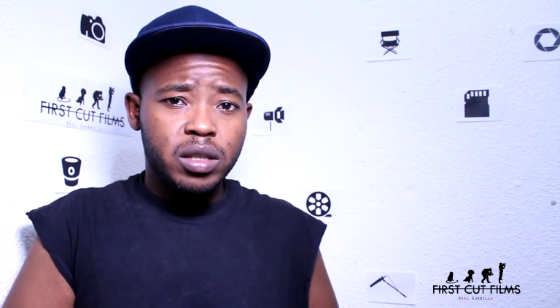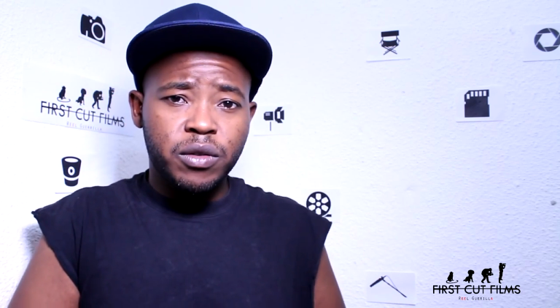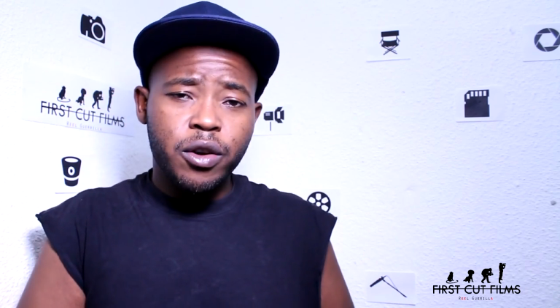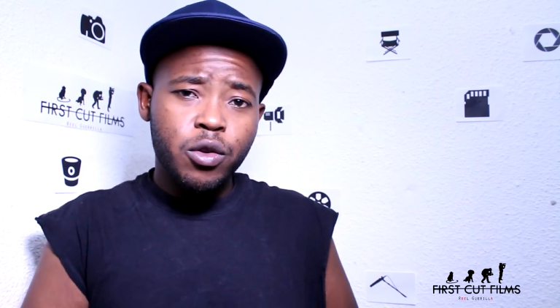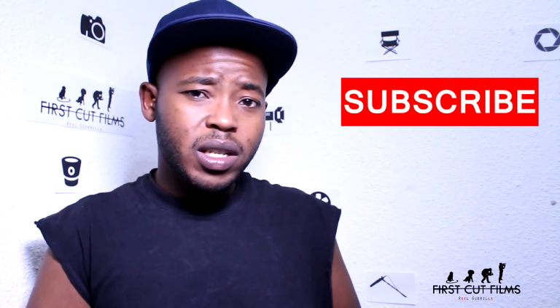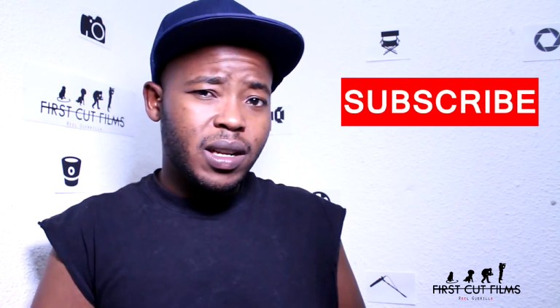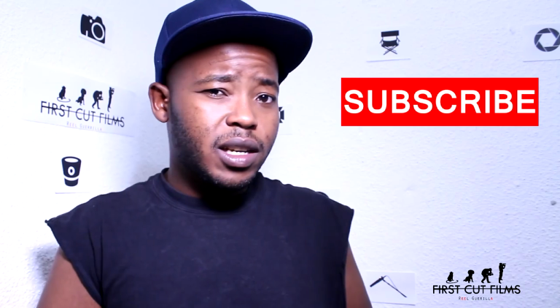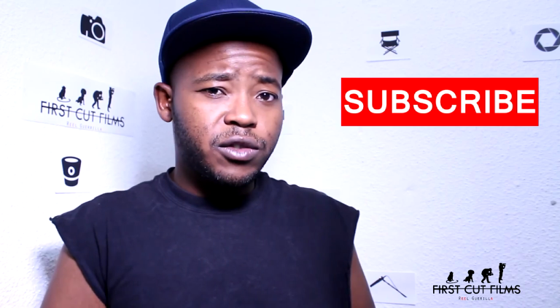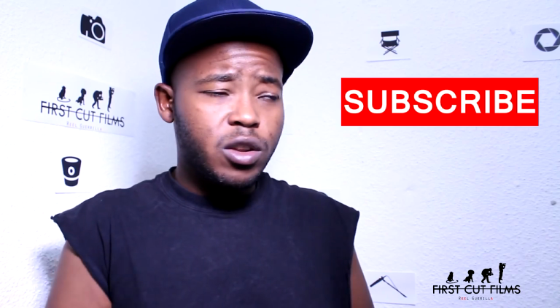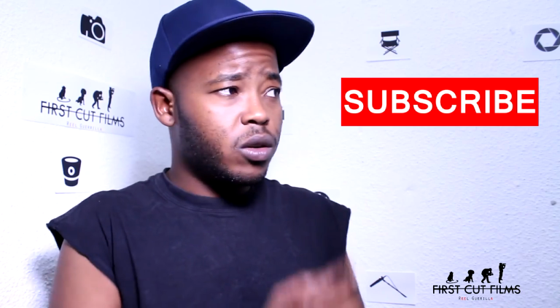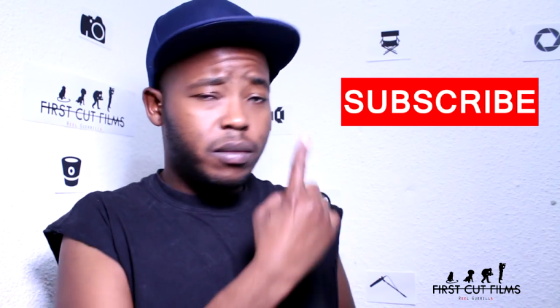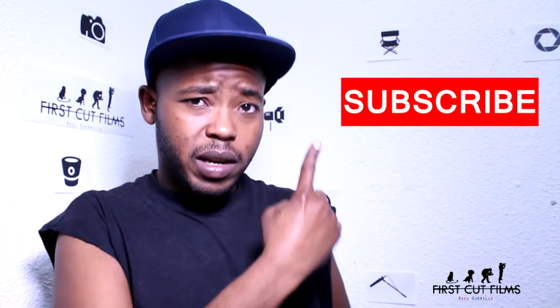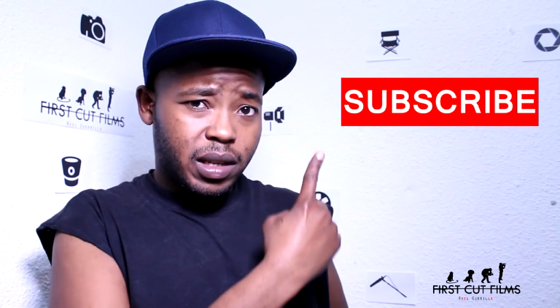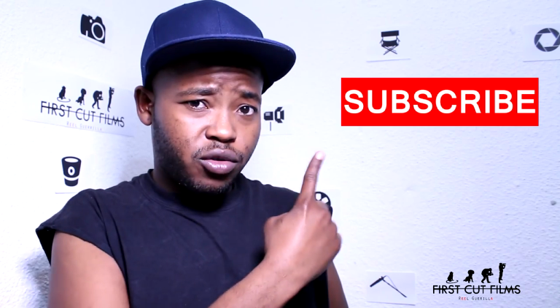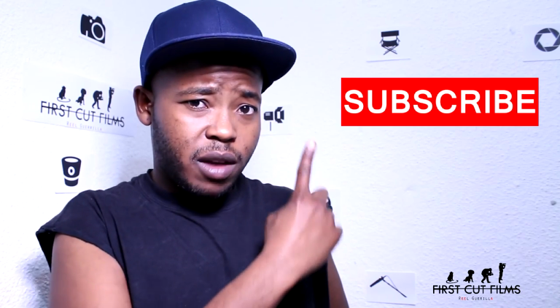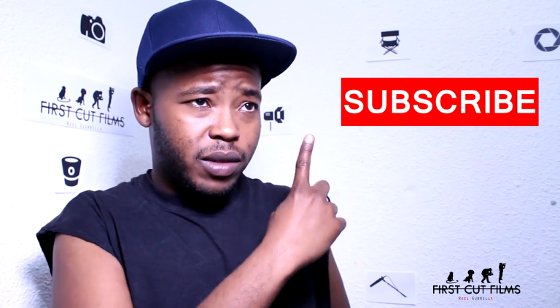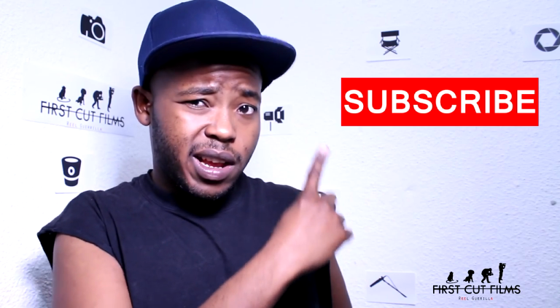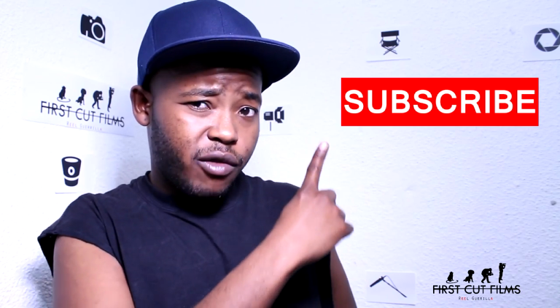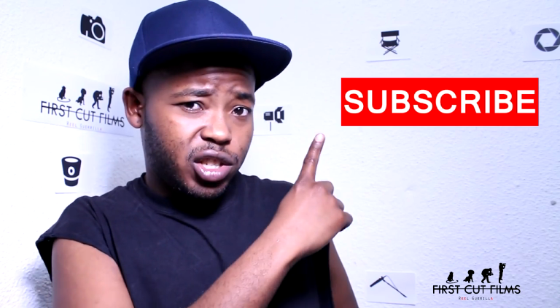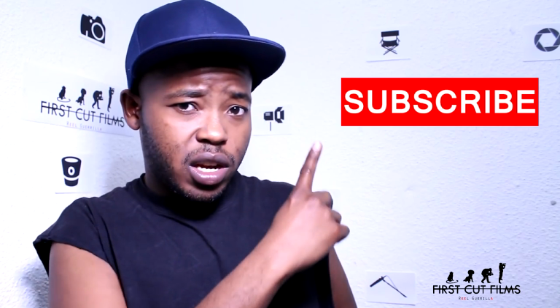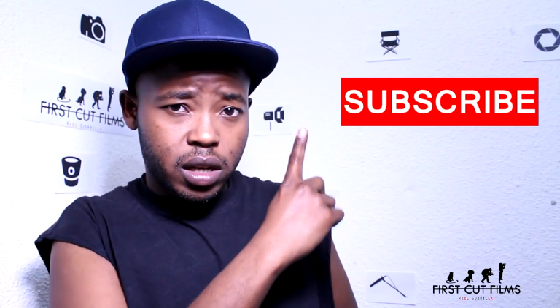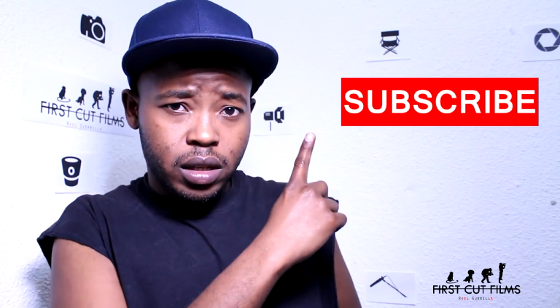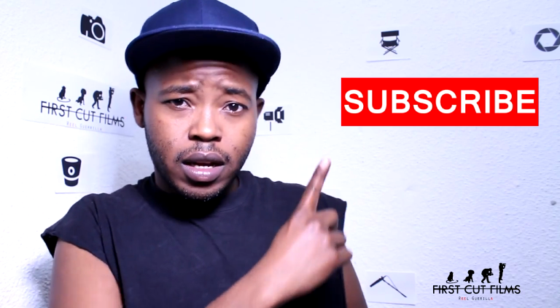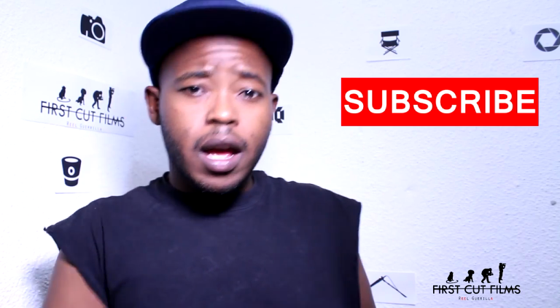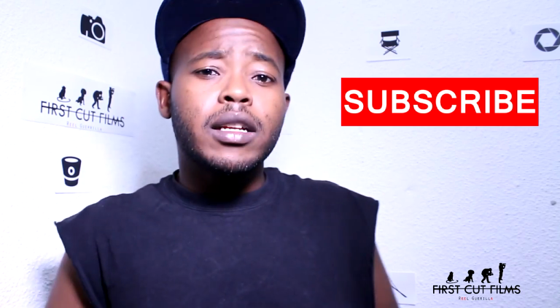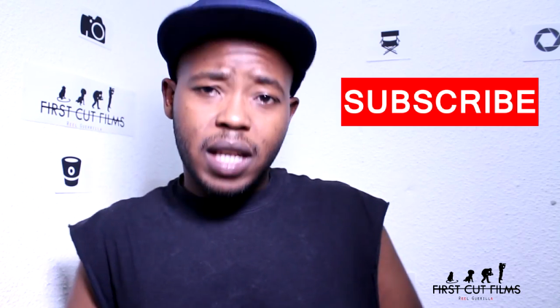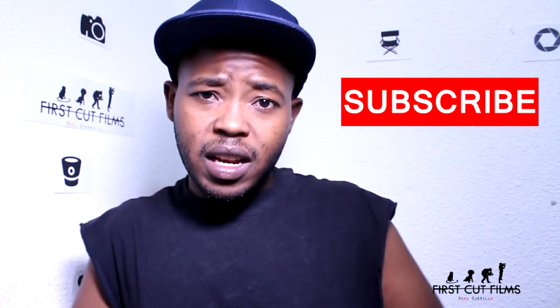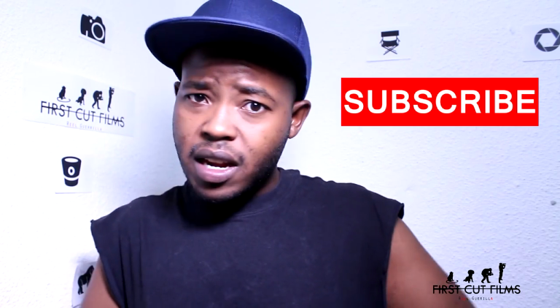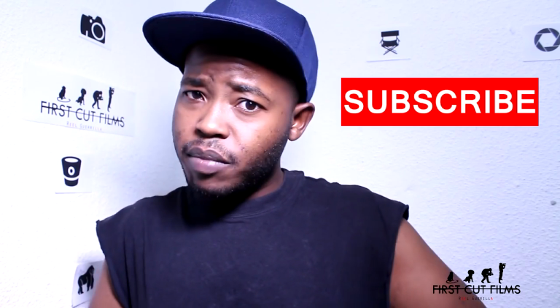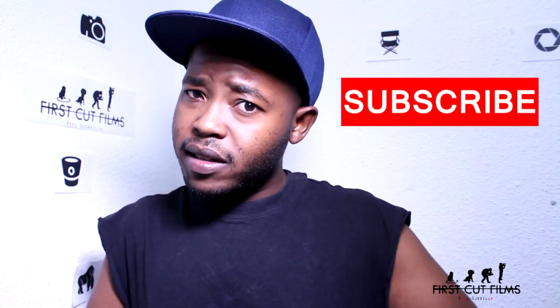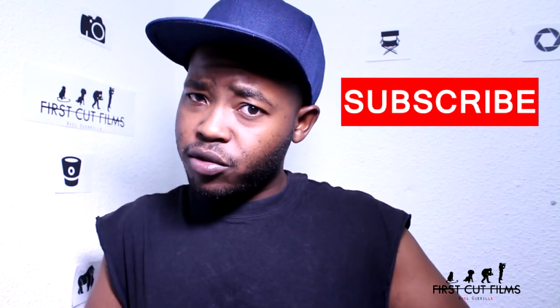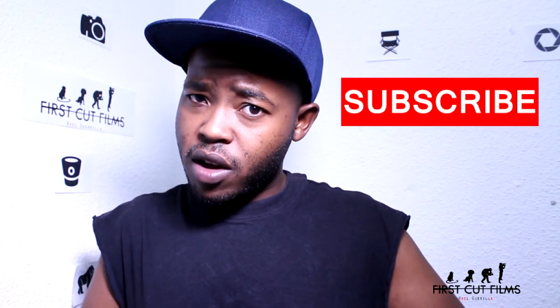Please, before you watch that next video, please subscribe, click like, share, sign in, and please subscribe.